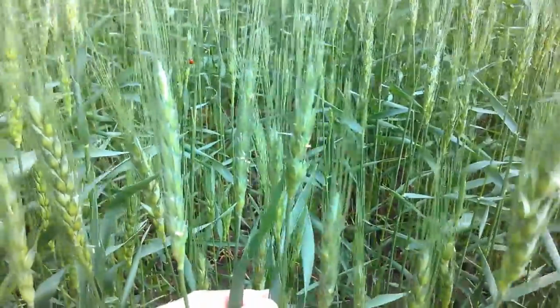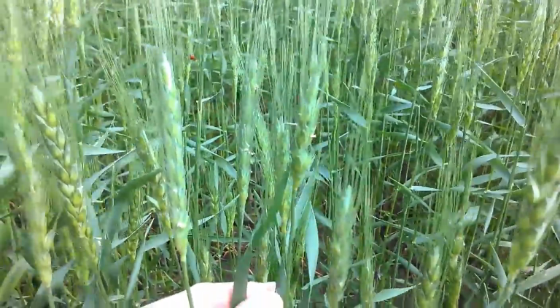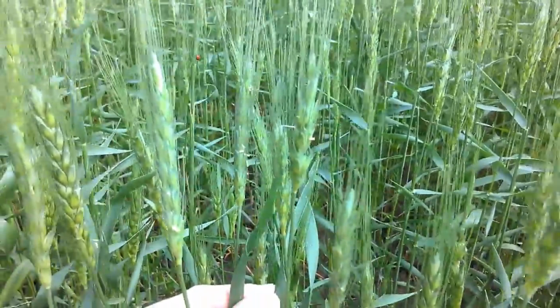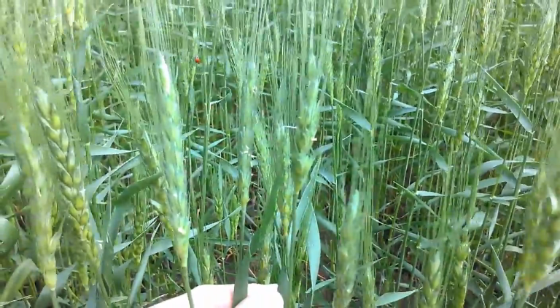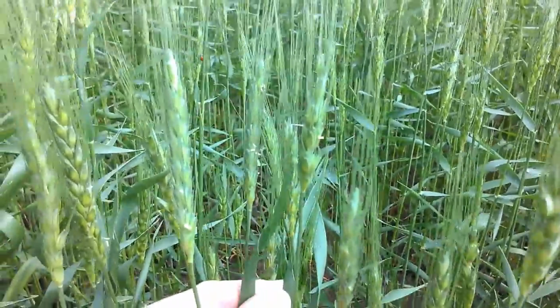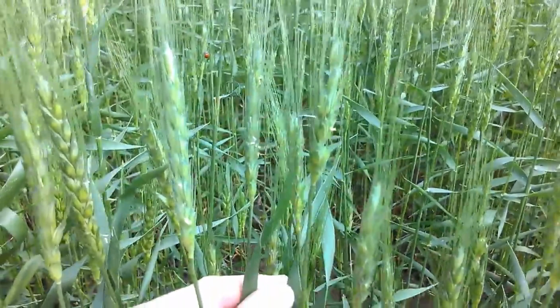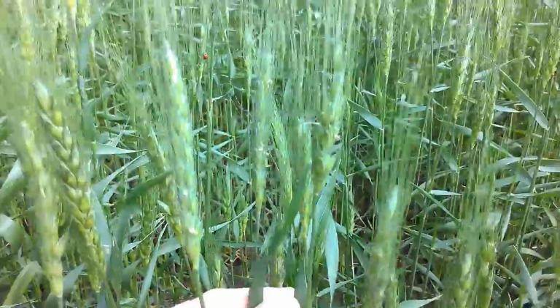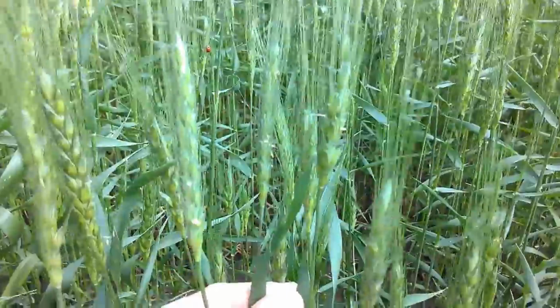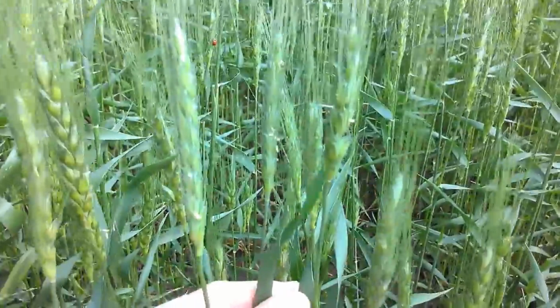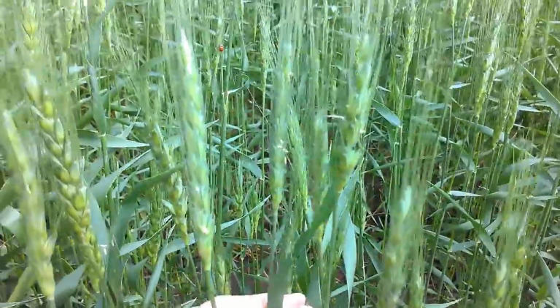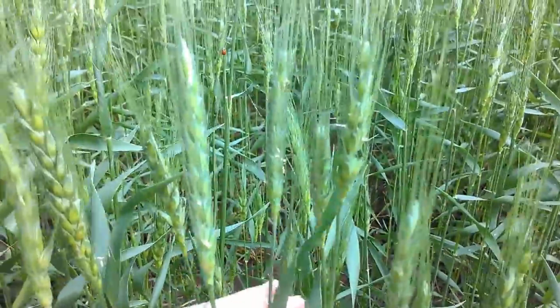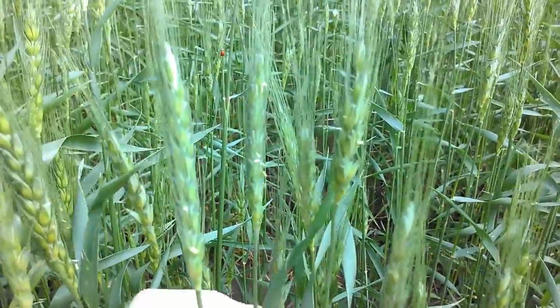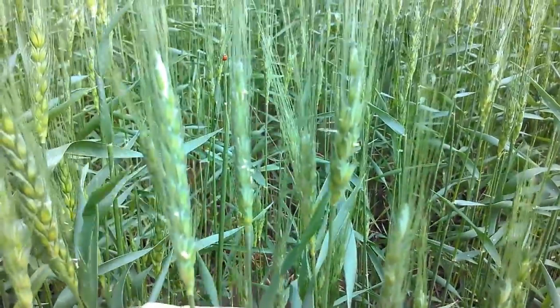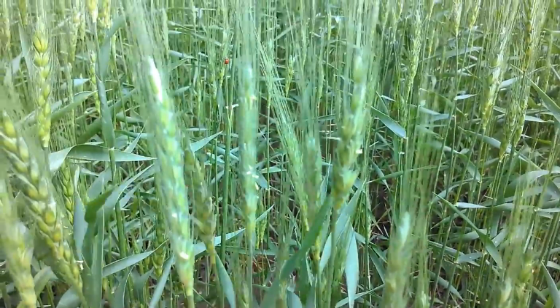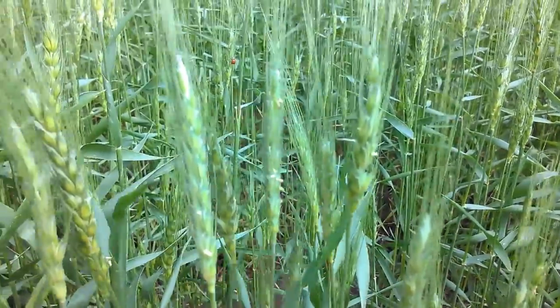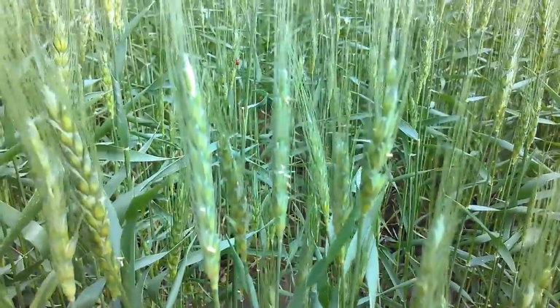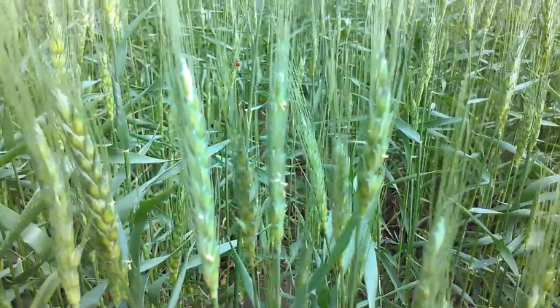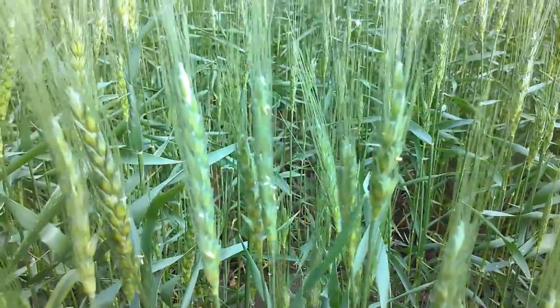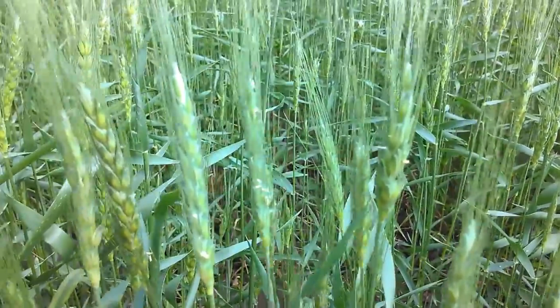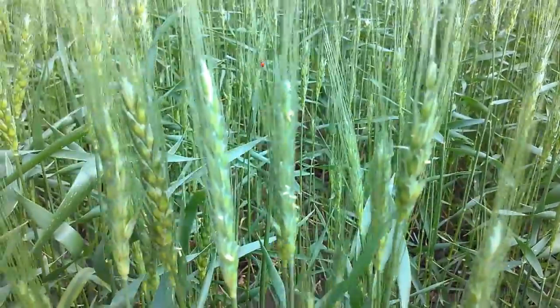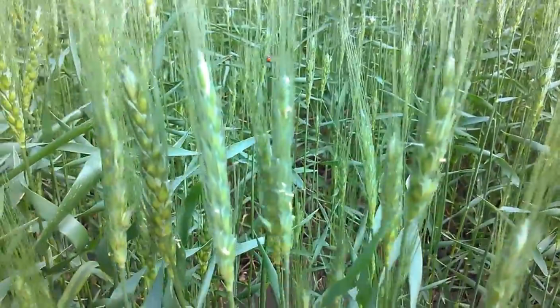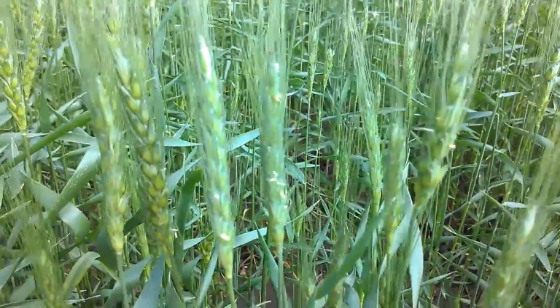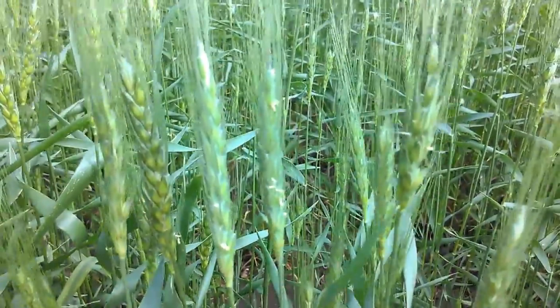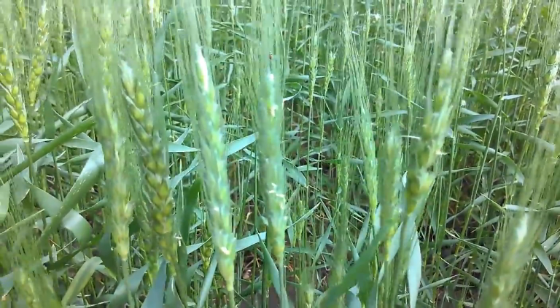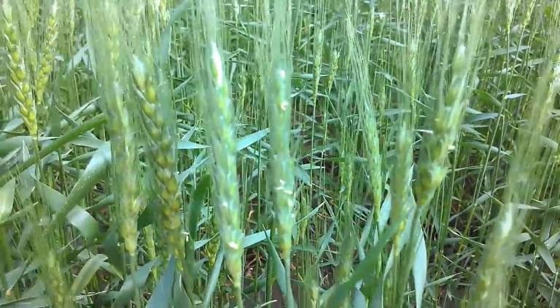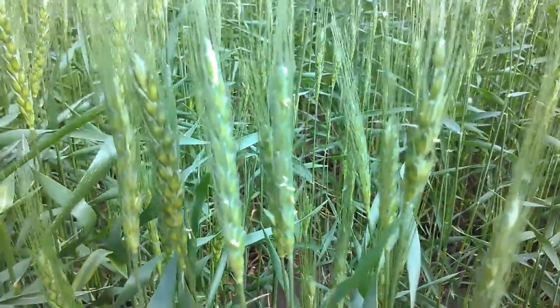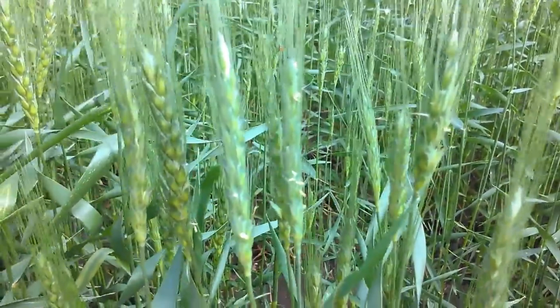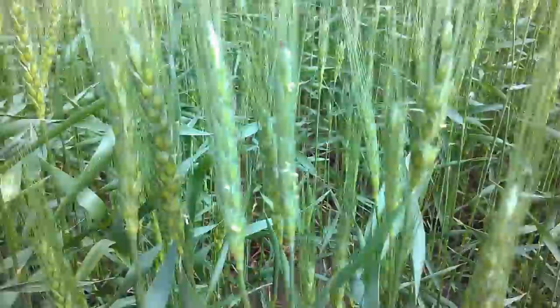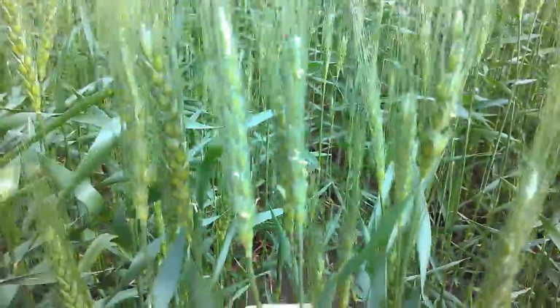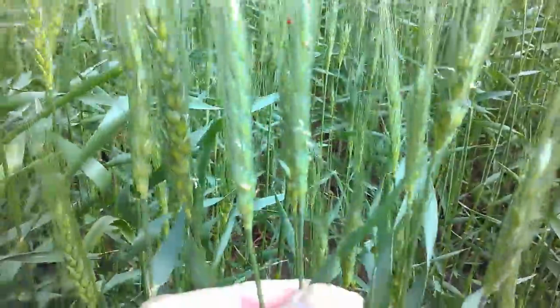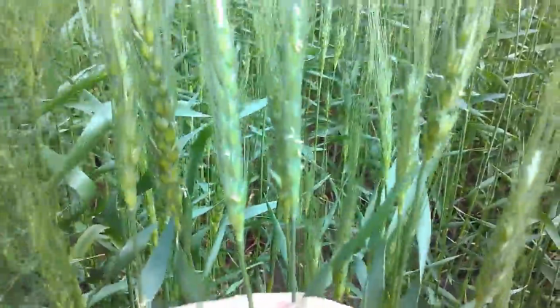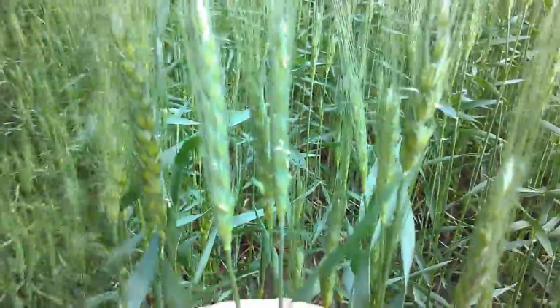We have wheat in this field that is beginning to flower. You can see the anthers here developing.